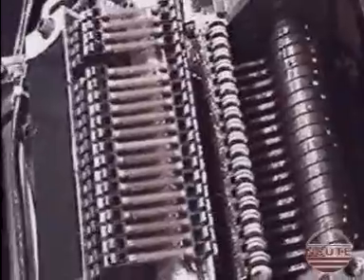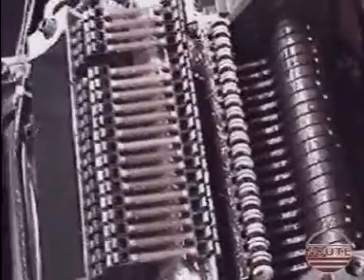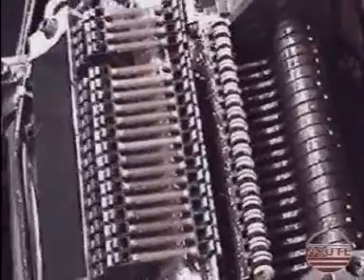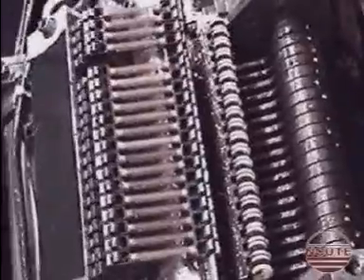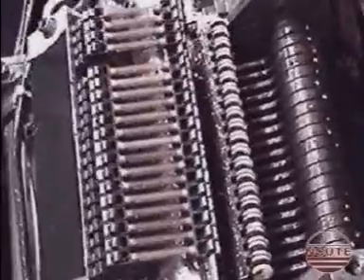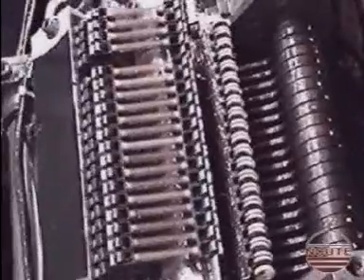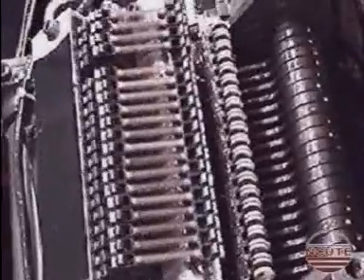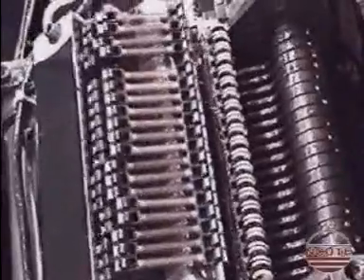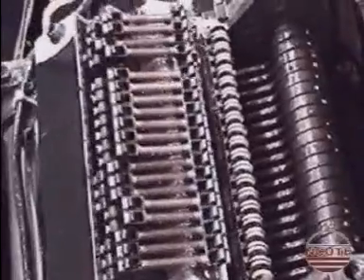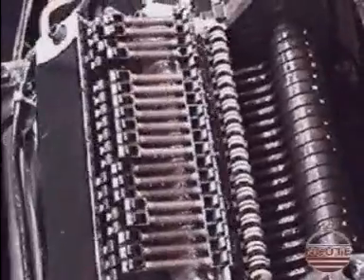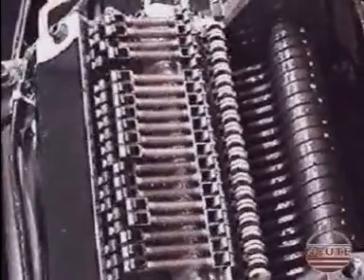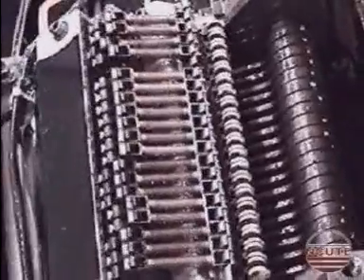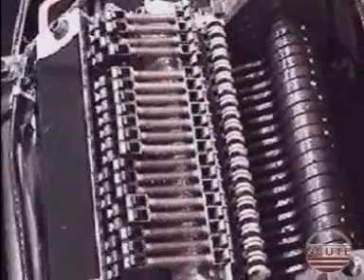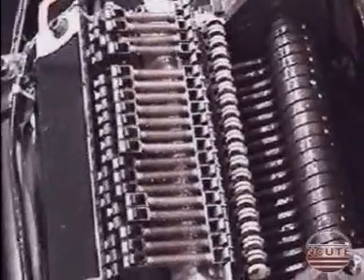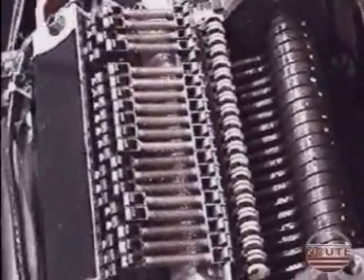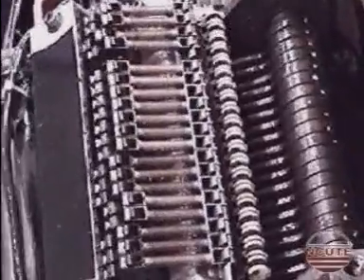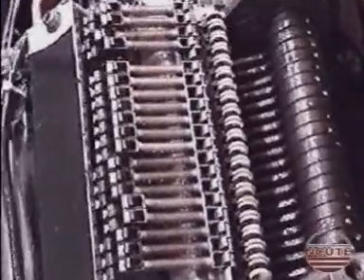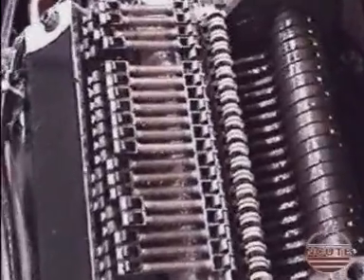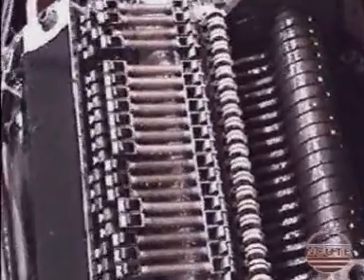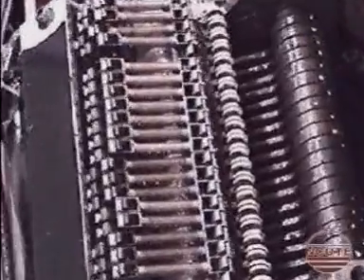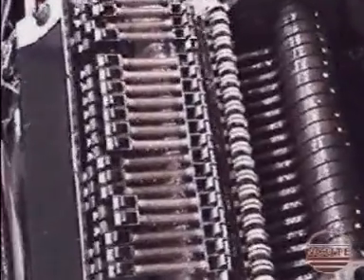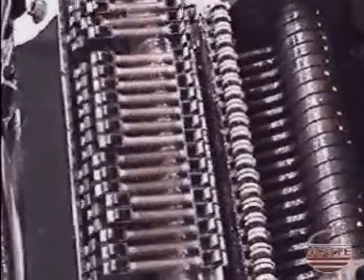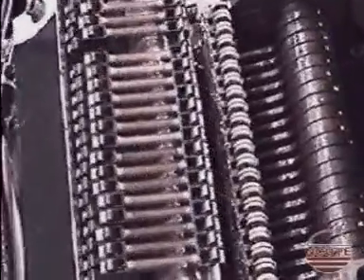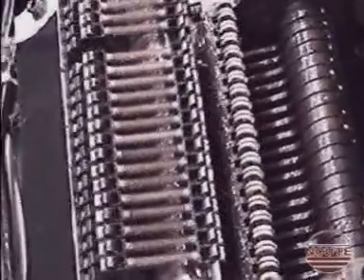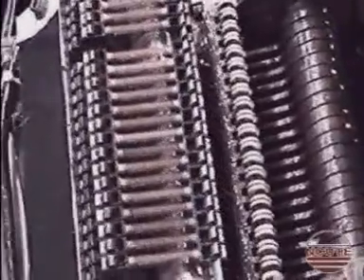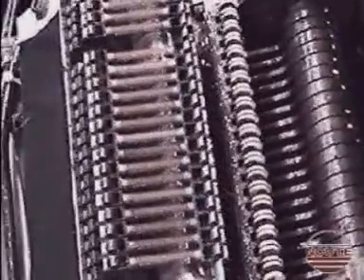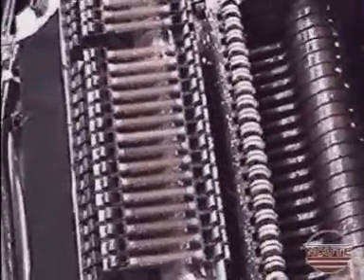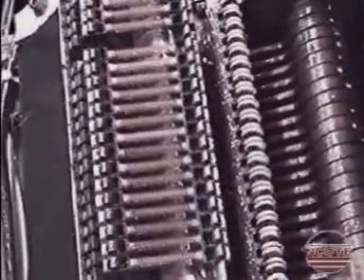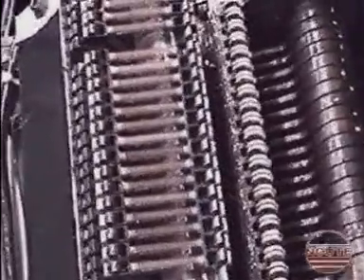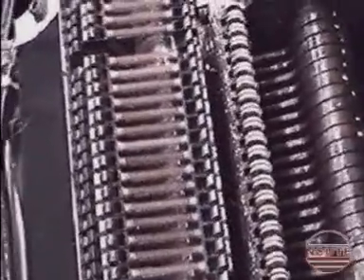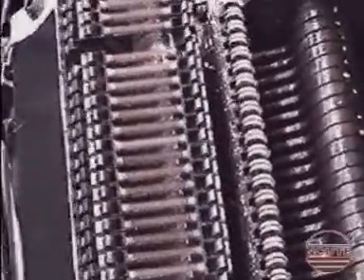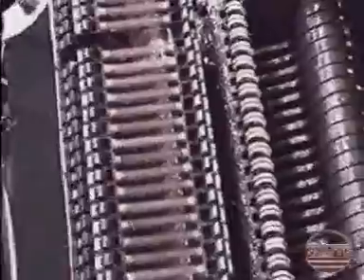Now we see the spring-loaded lifting levers and the position of the electromagnet.